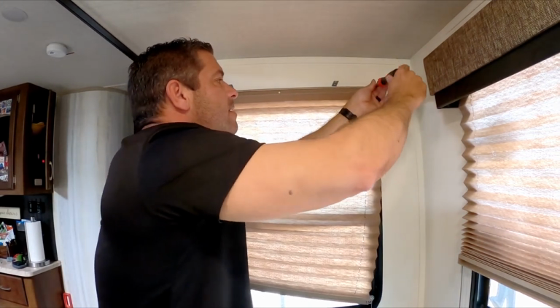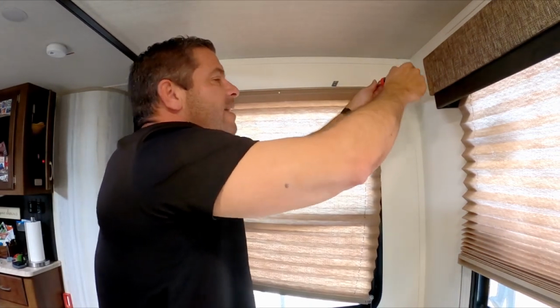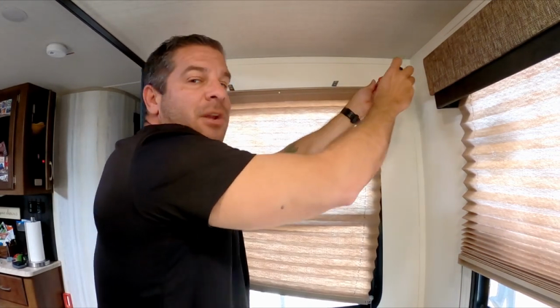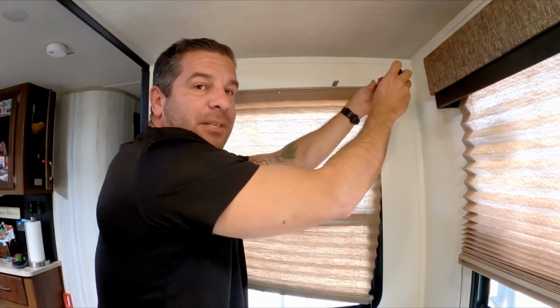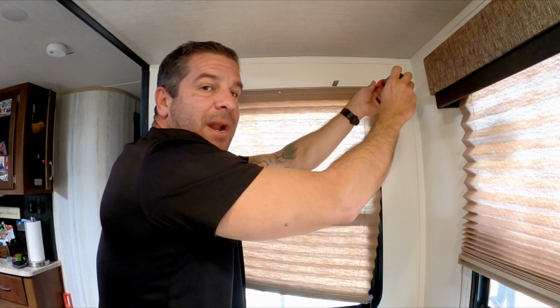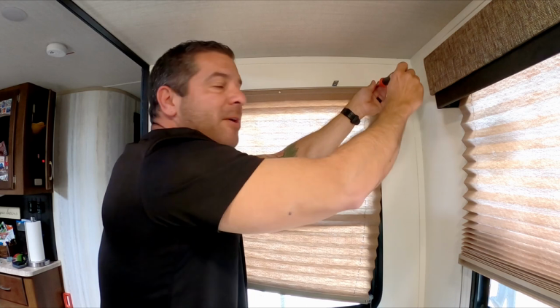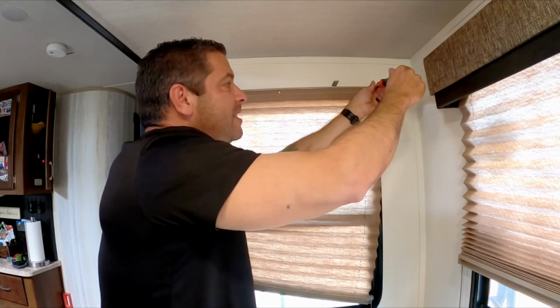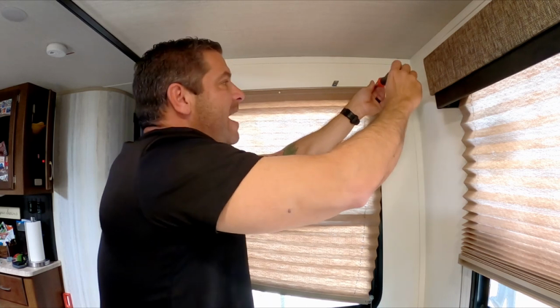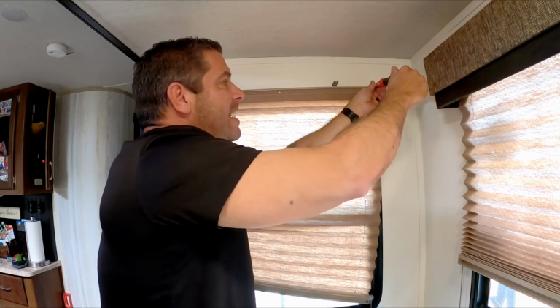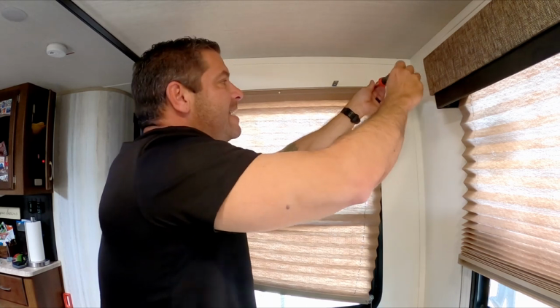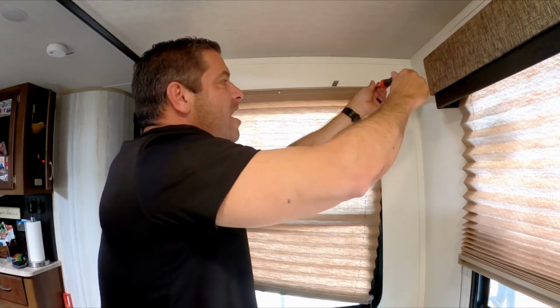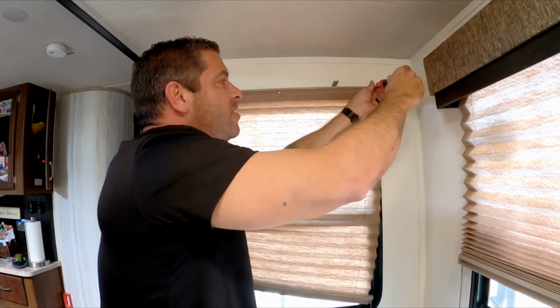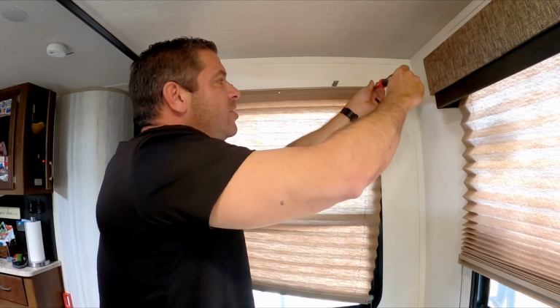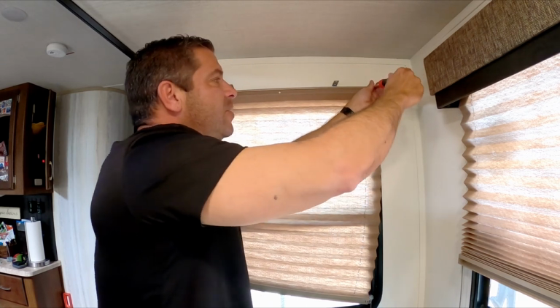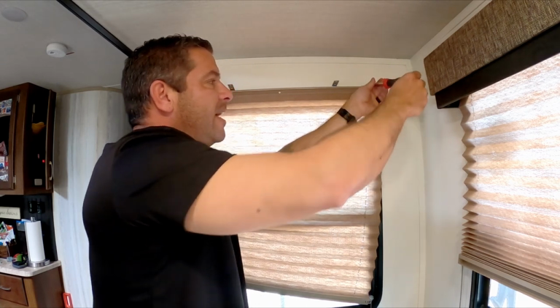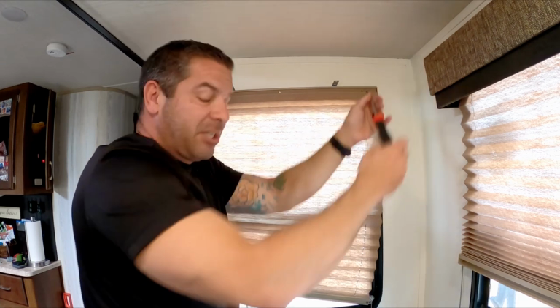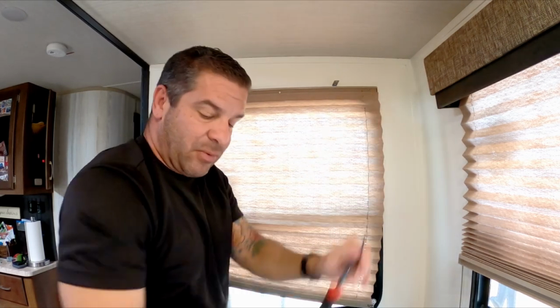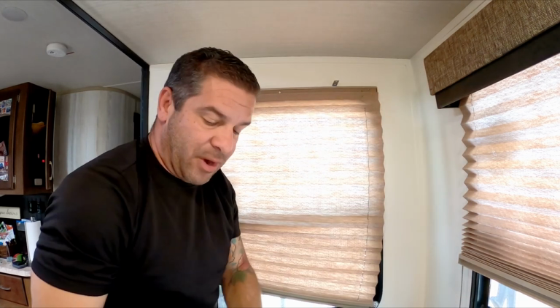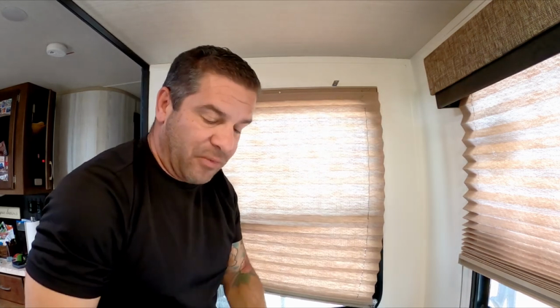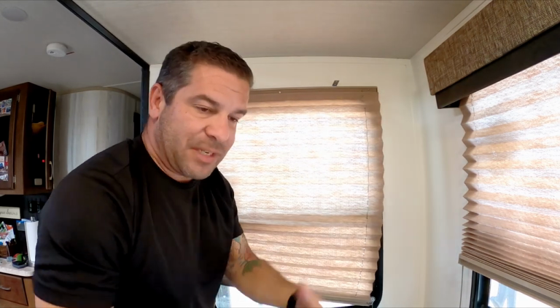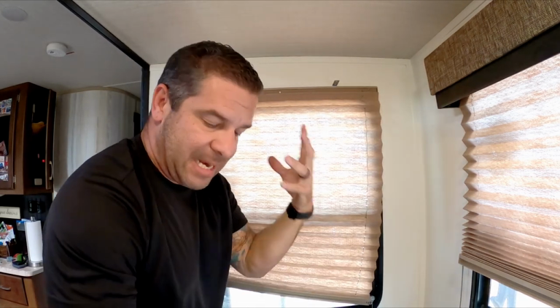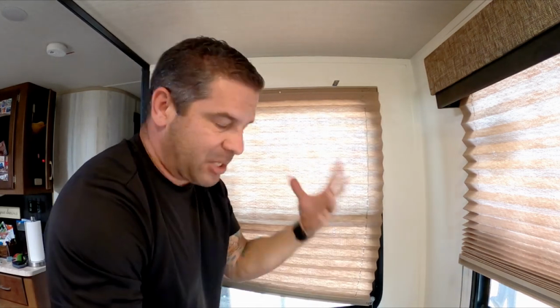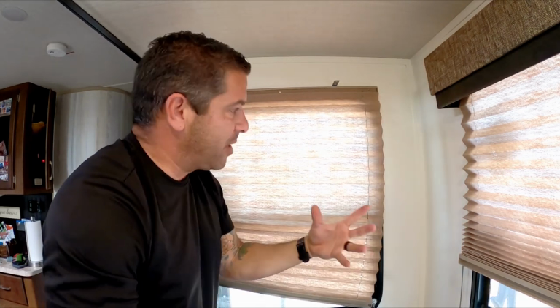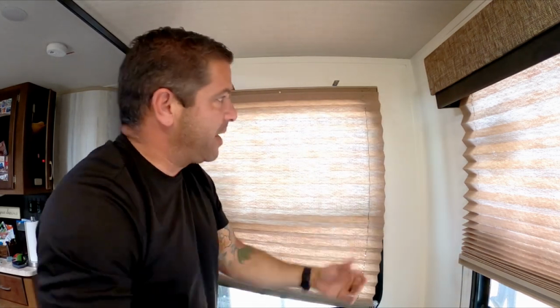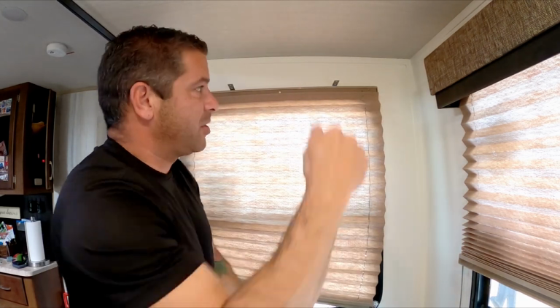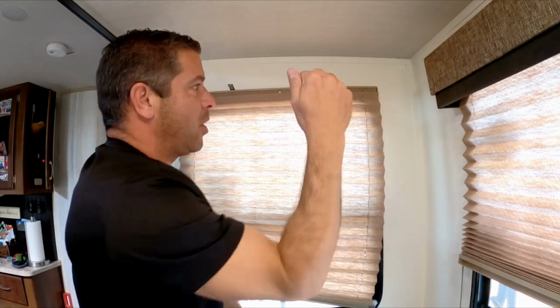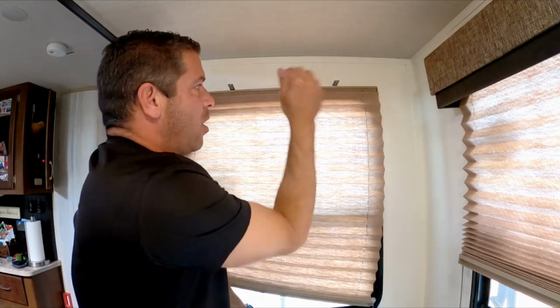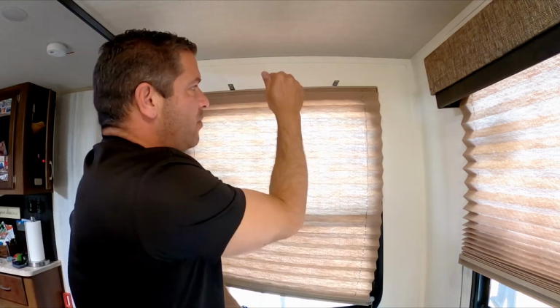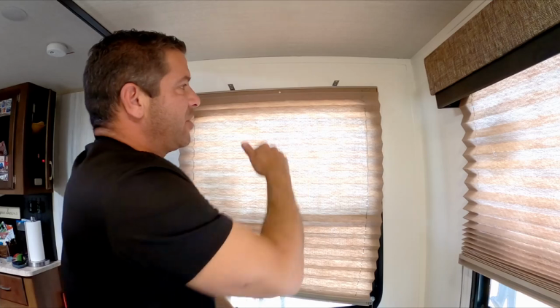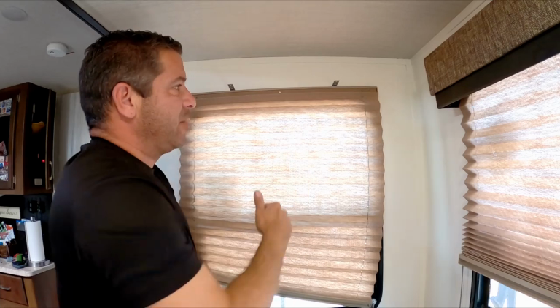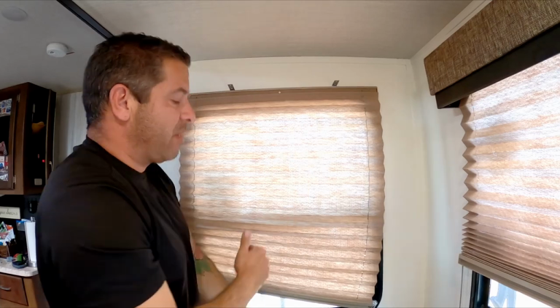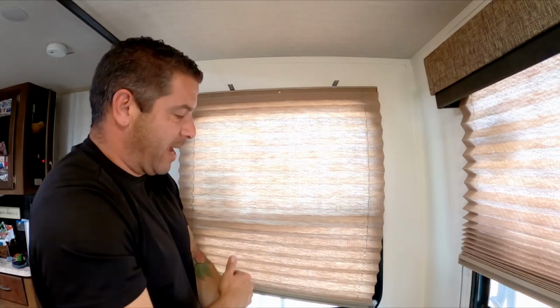When I put these back in, I did not use the drill — I just didn't want to over-tighten it, strip it, or go all the way through the blind.